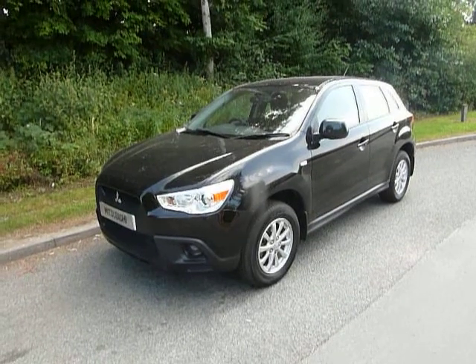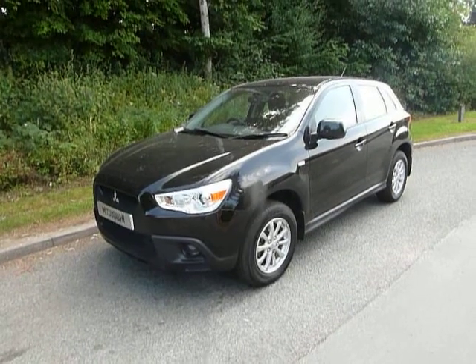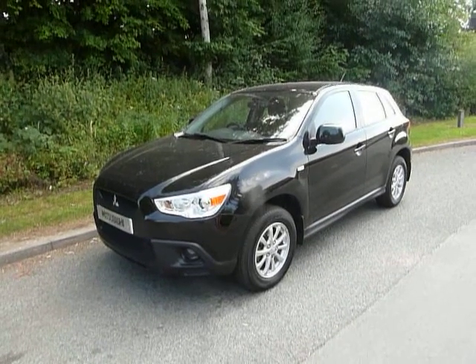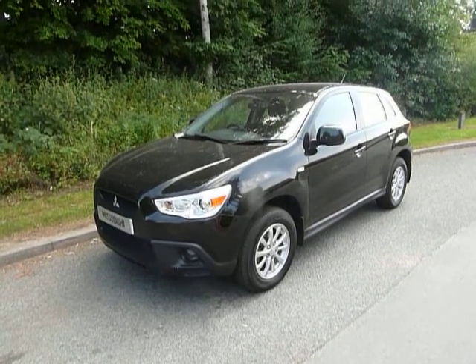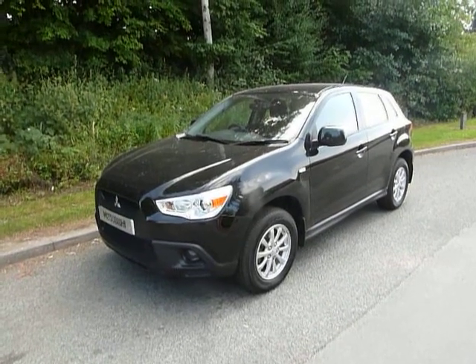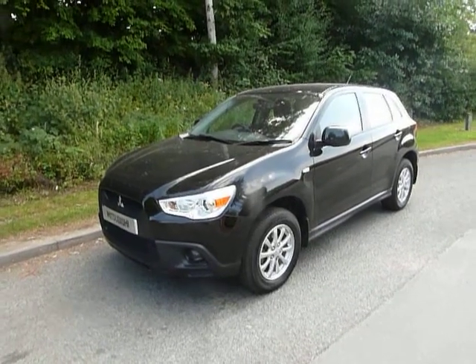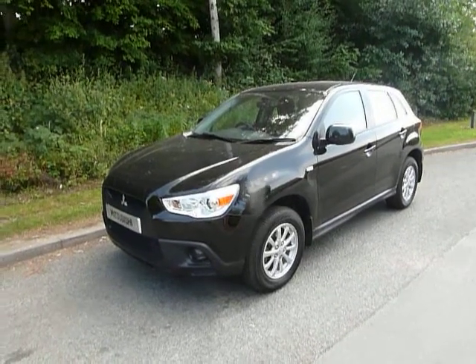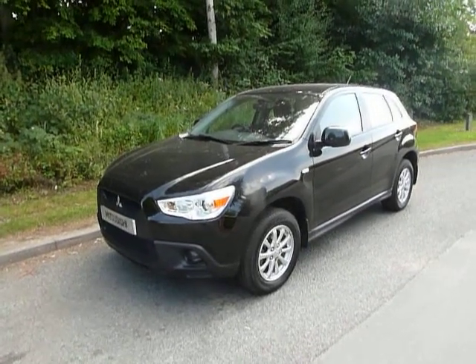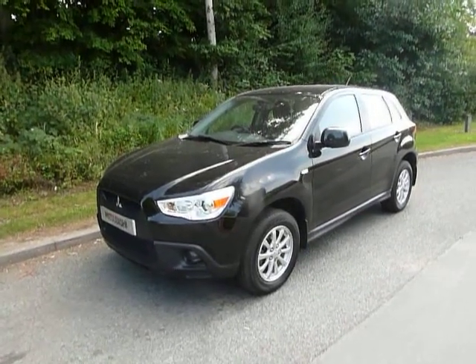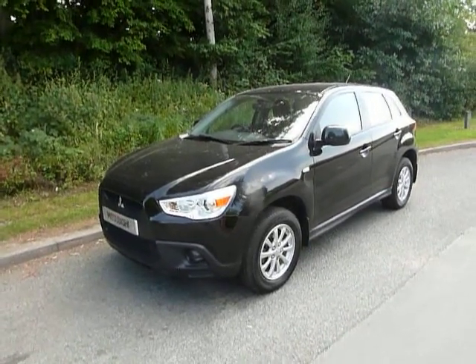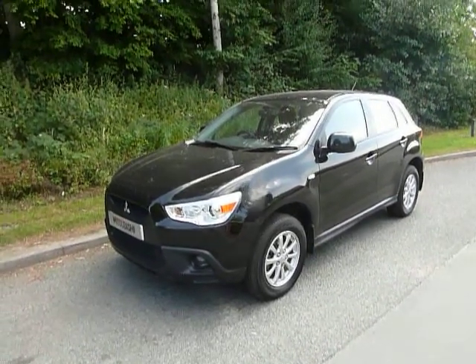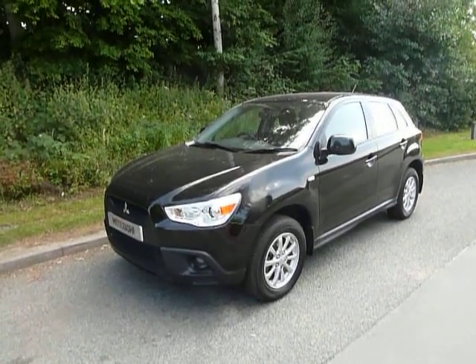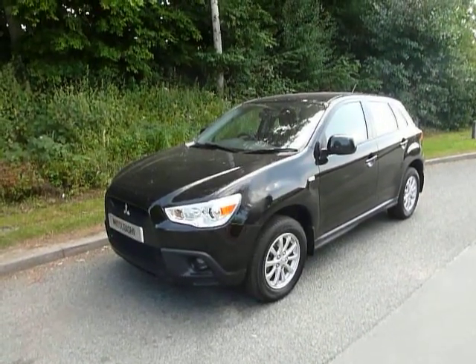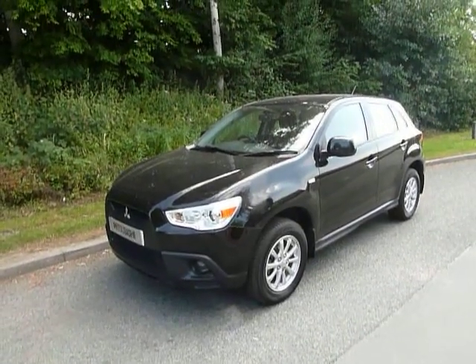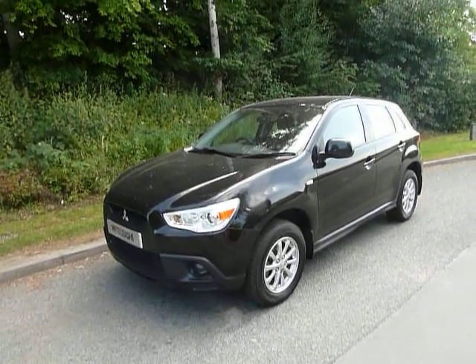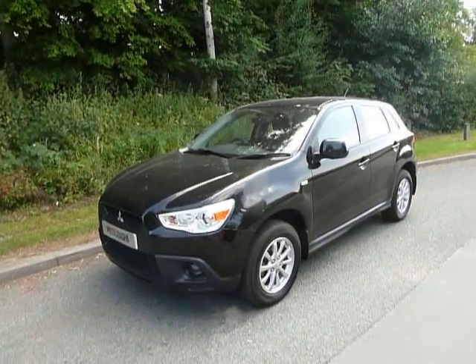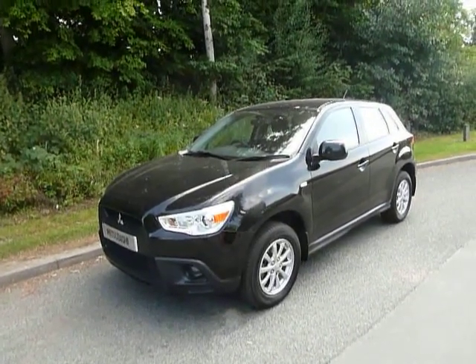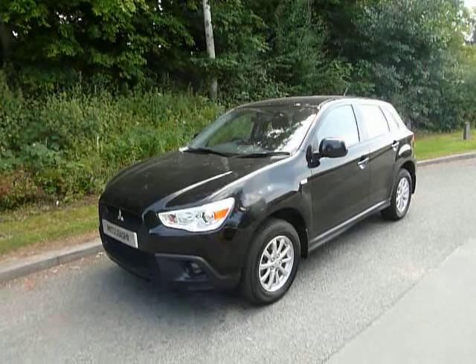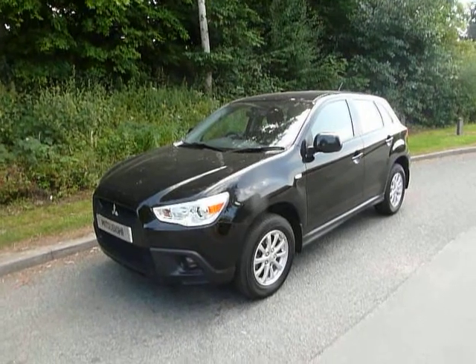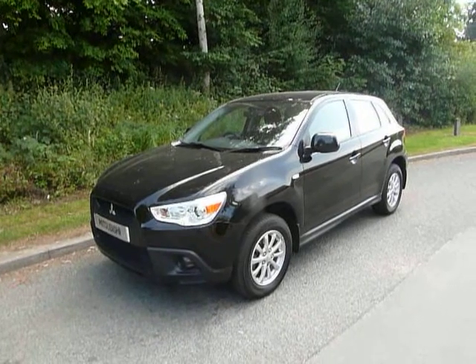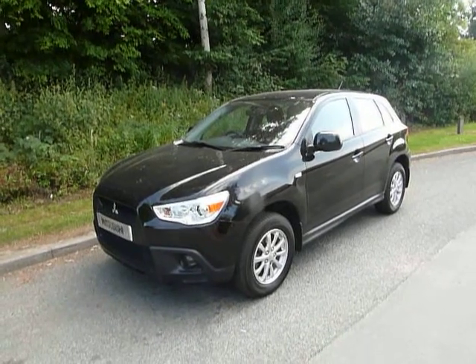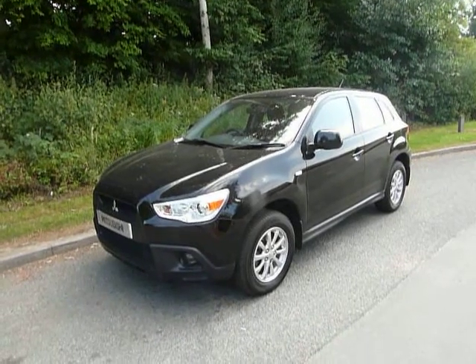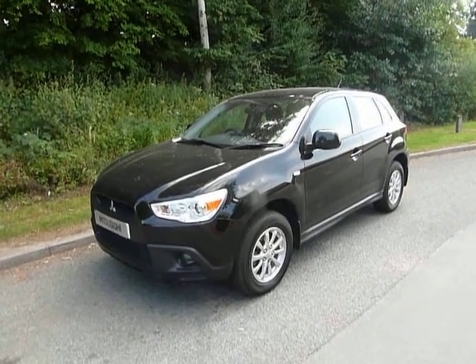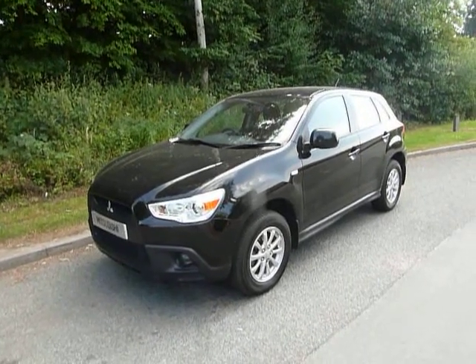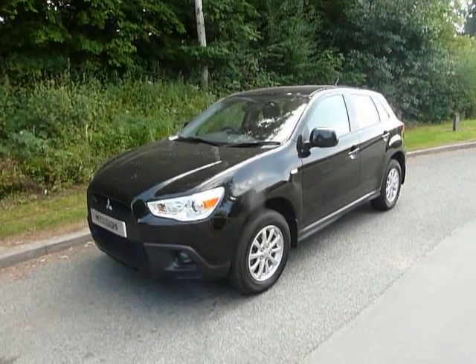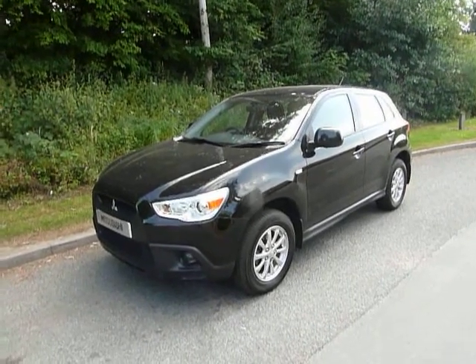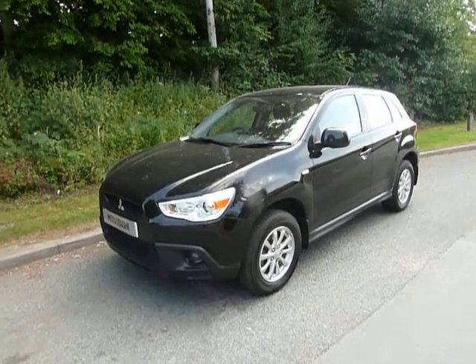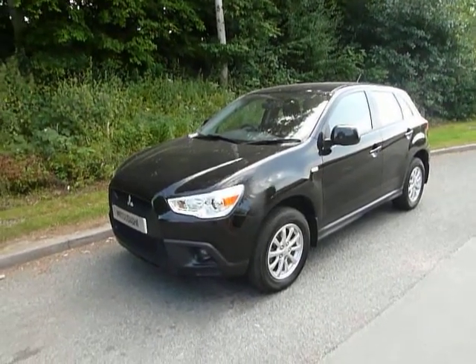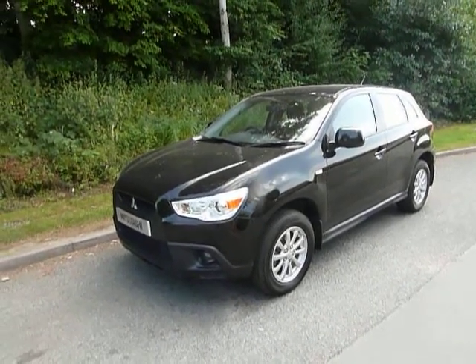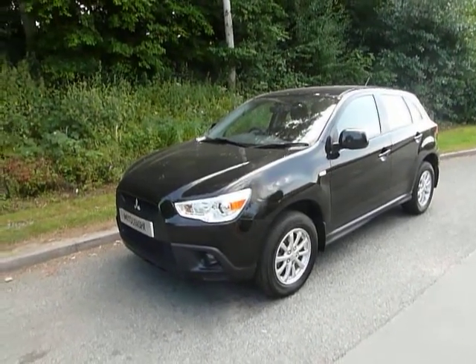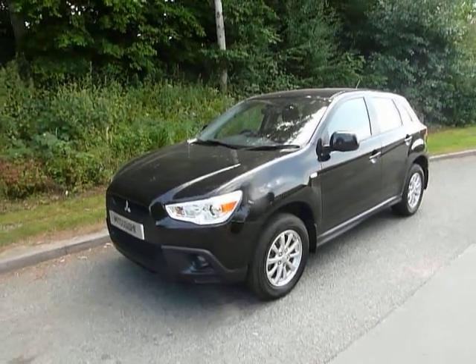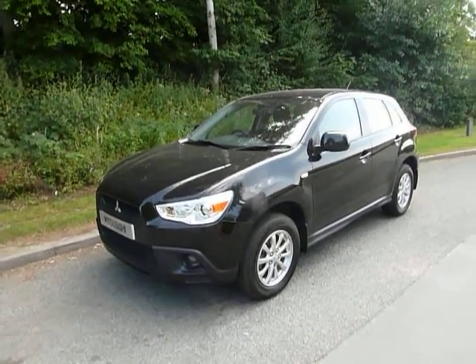Hello and welcome to JT Hughes. Today I'm going to be showing you around some of the benefits involved in opting for contract hire on this Mitsubishi ASX.